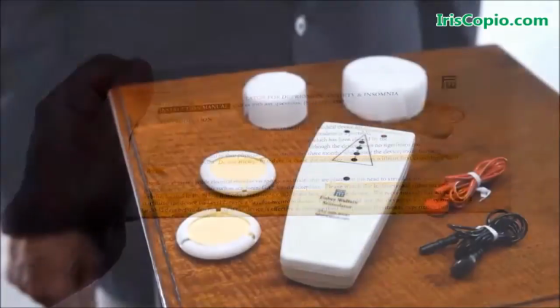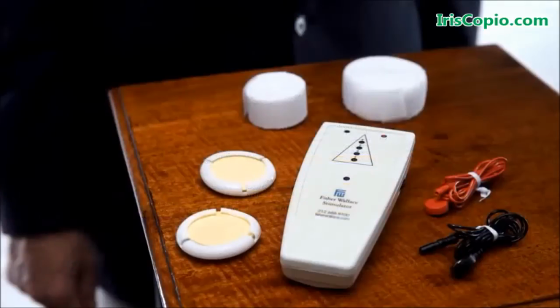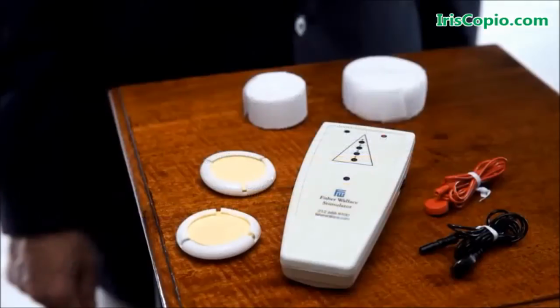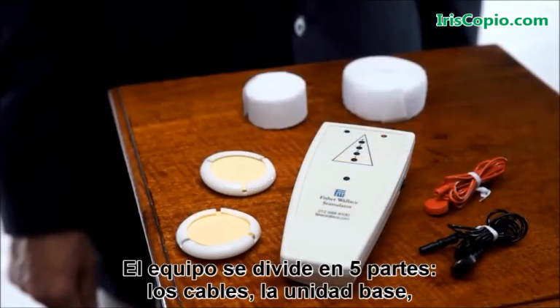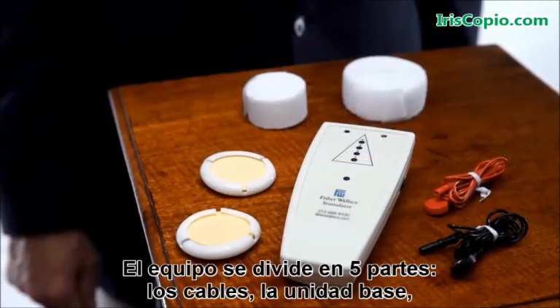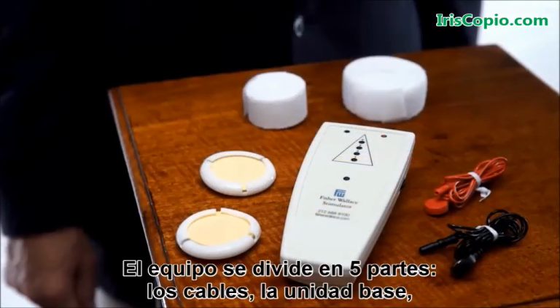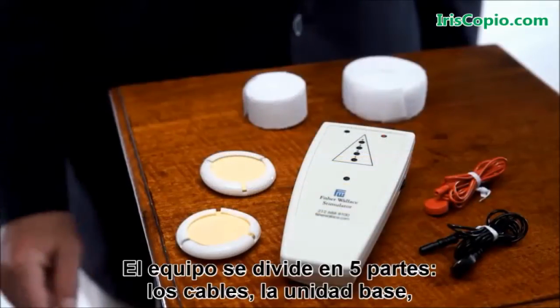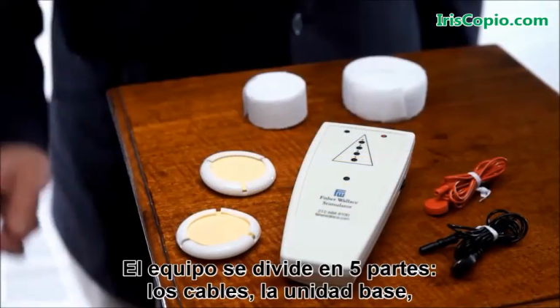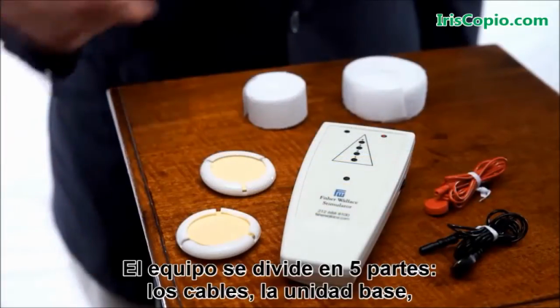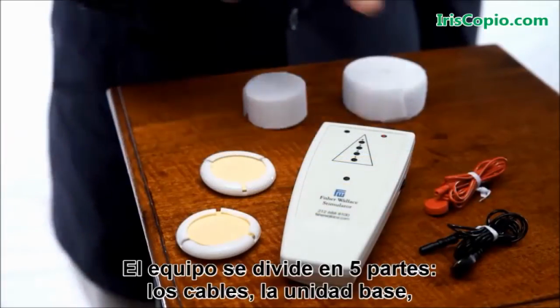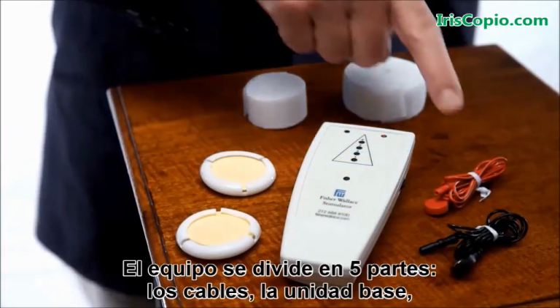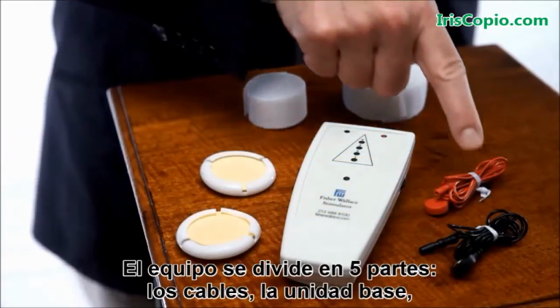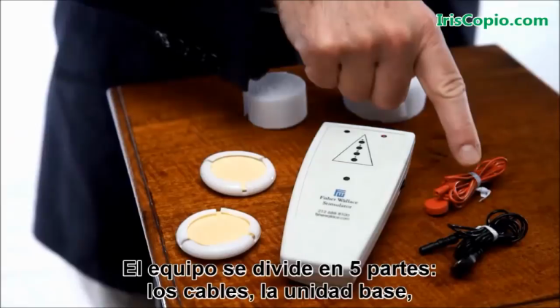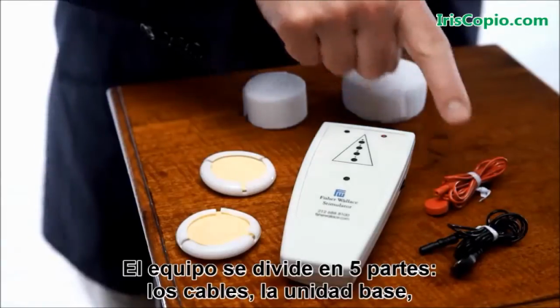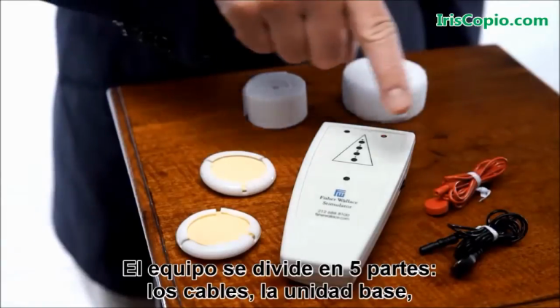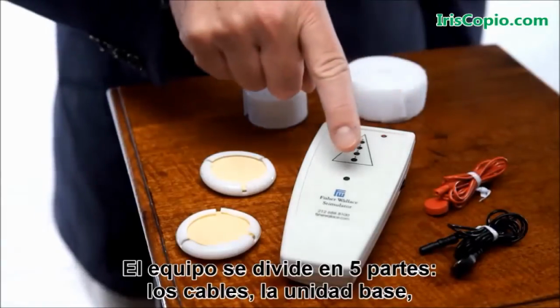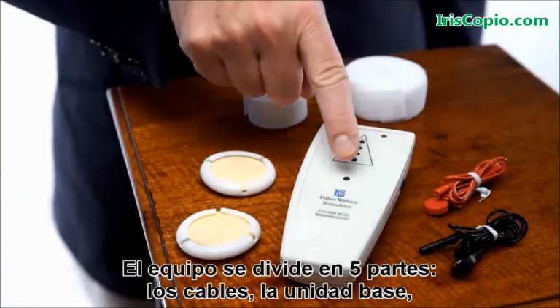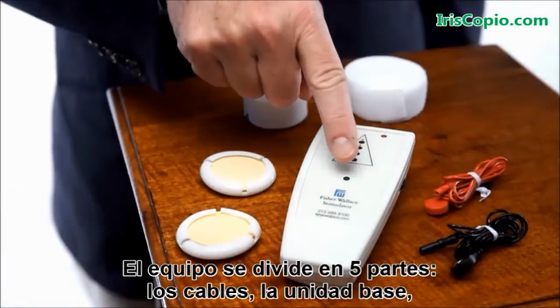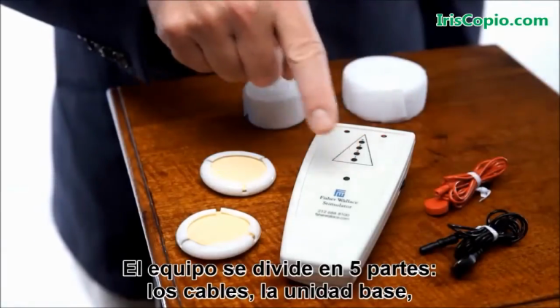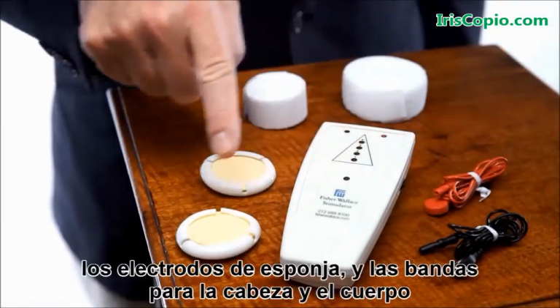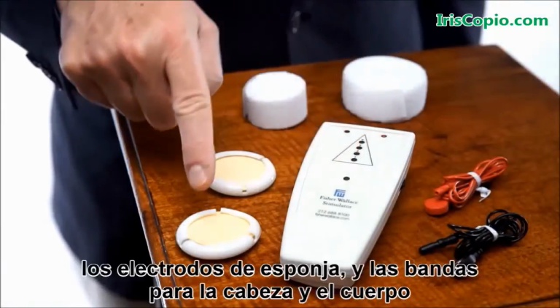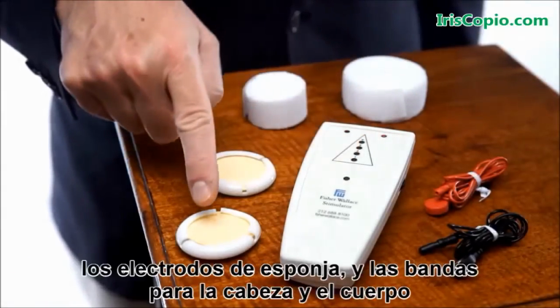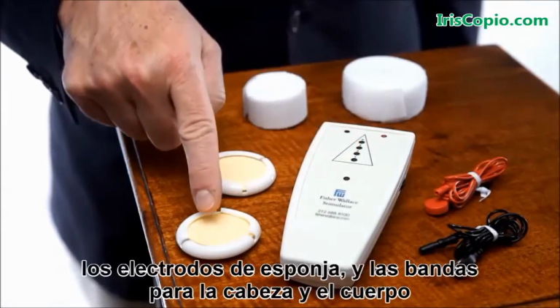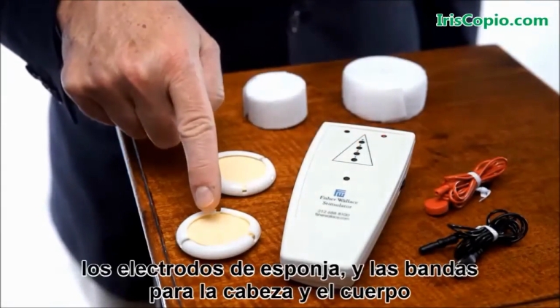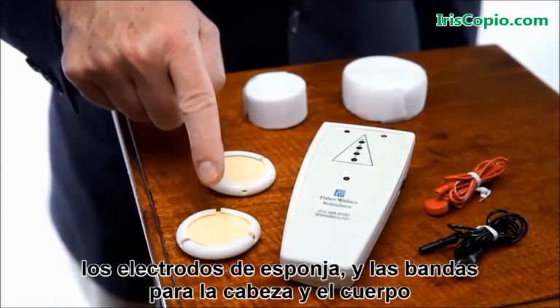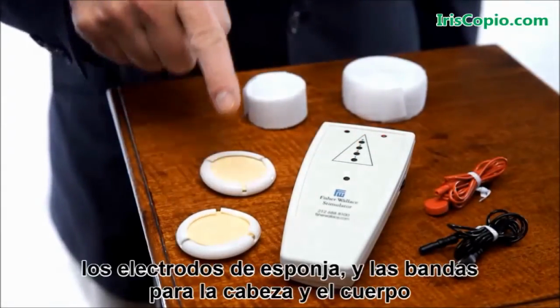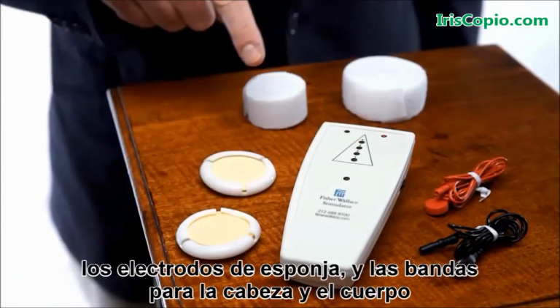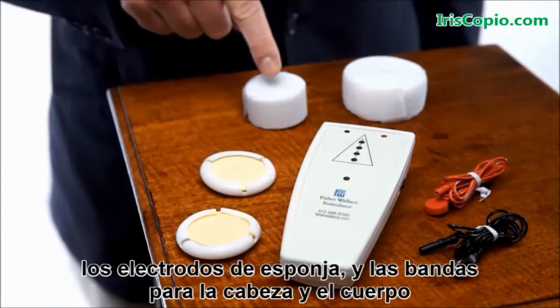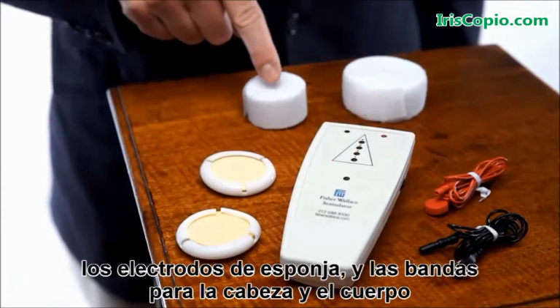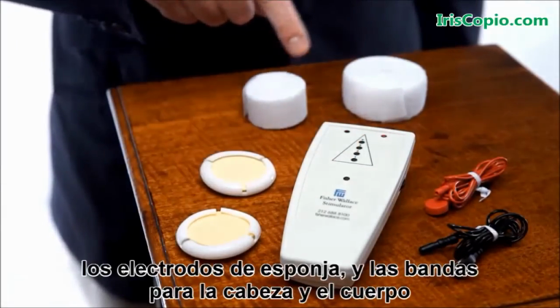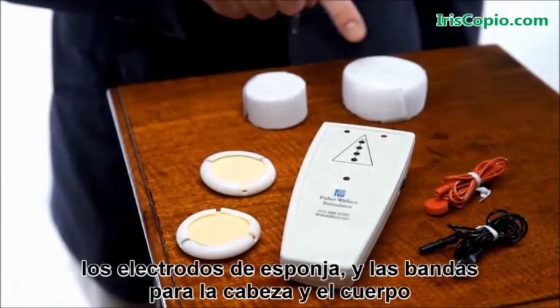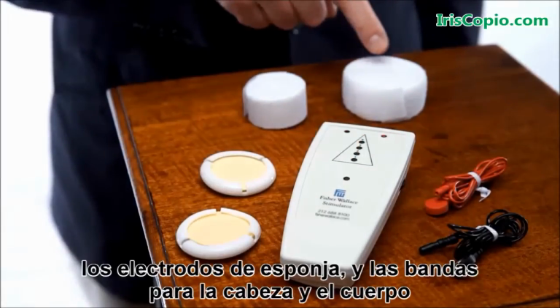The device comes in five parts: the wires, the base unit, the sponge applicators, the headband, and the body band.